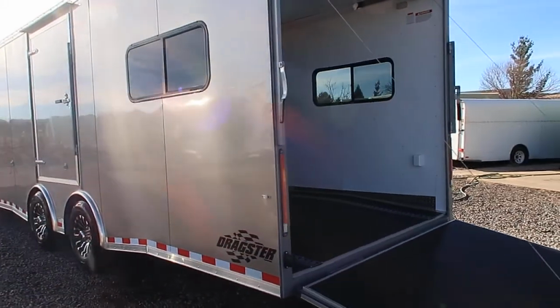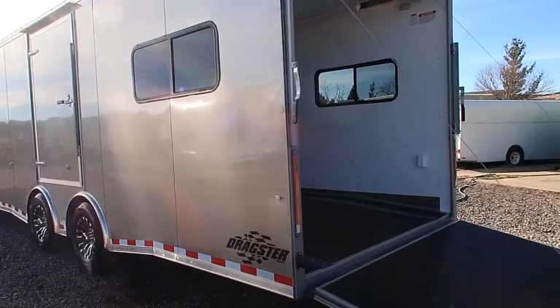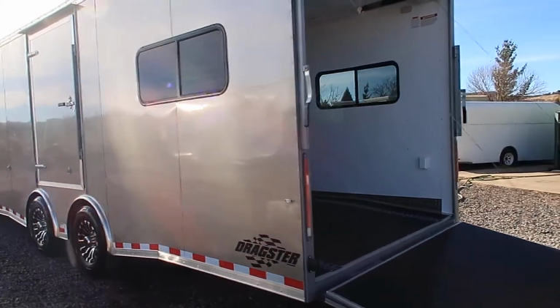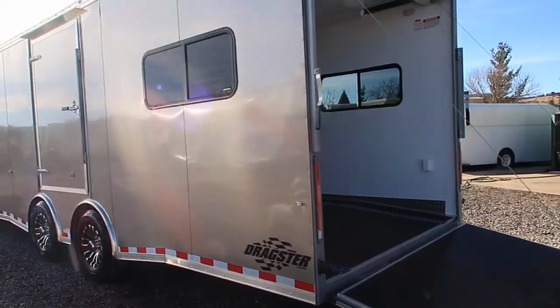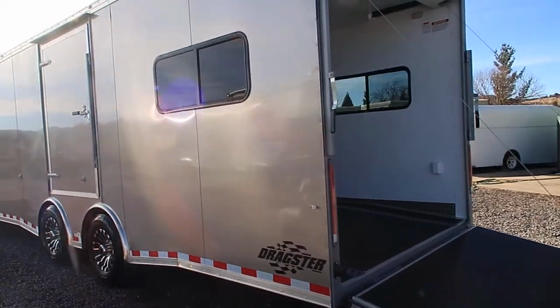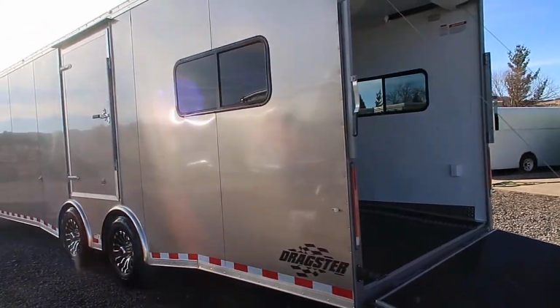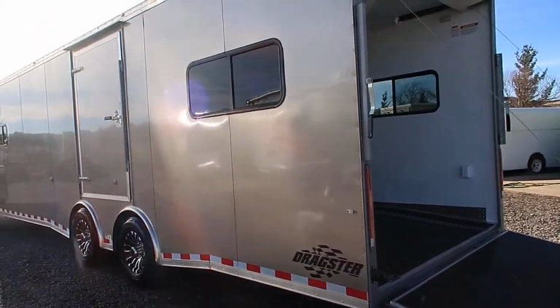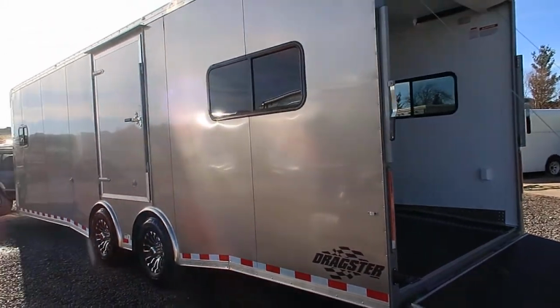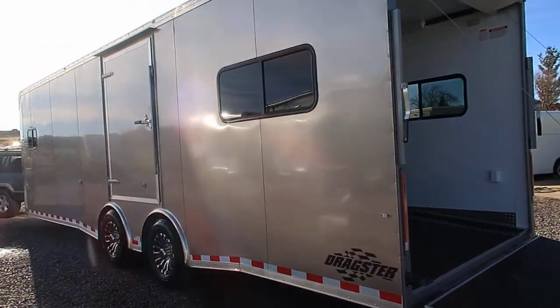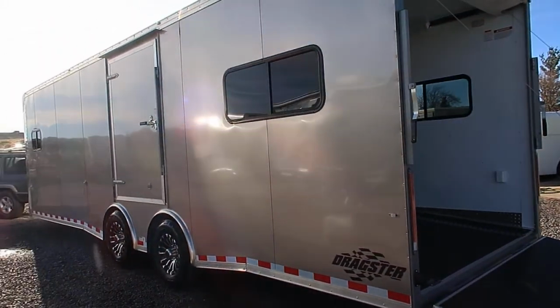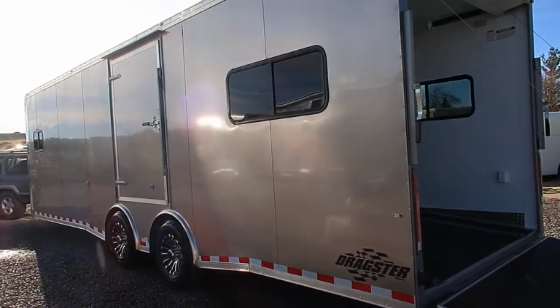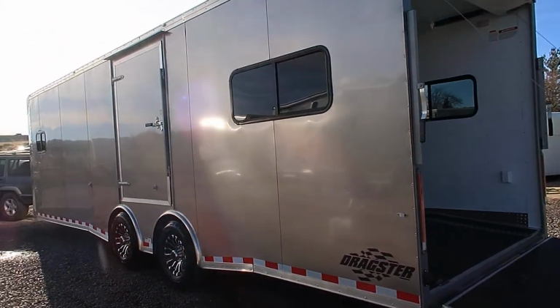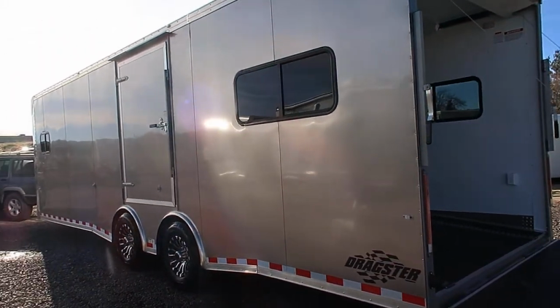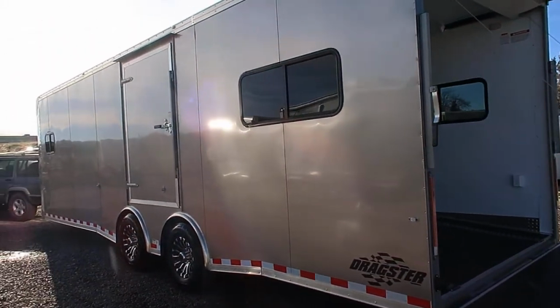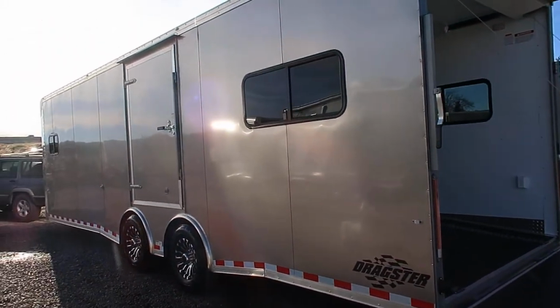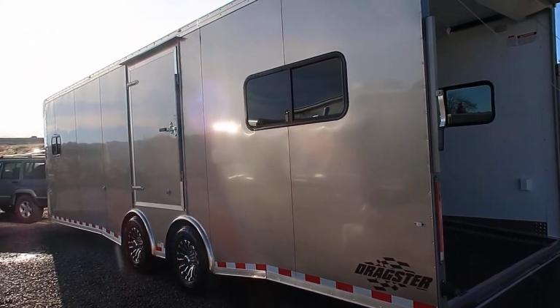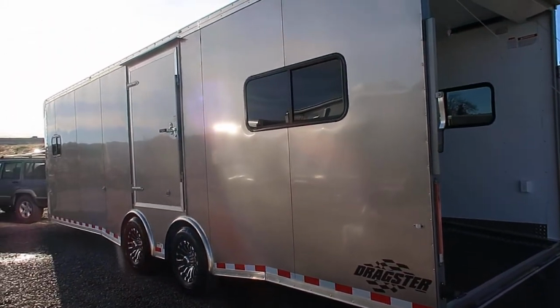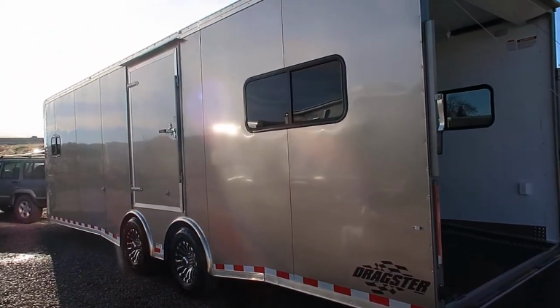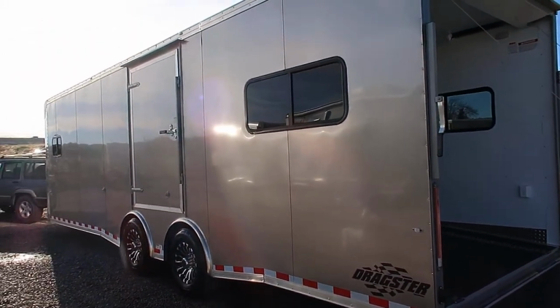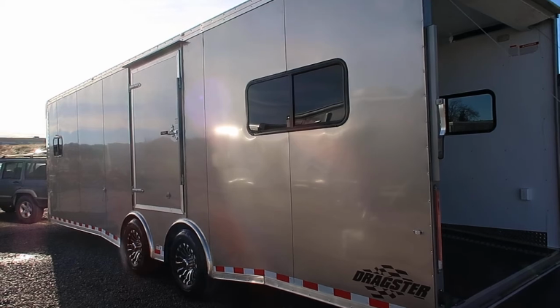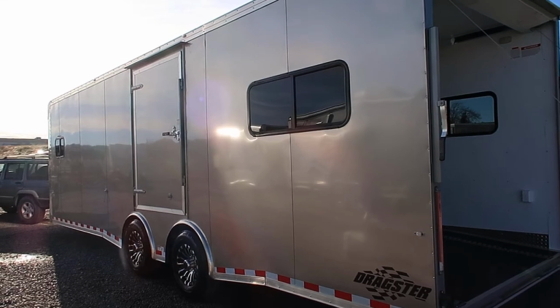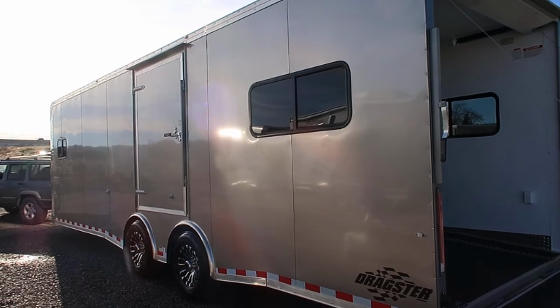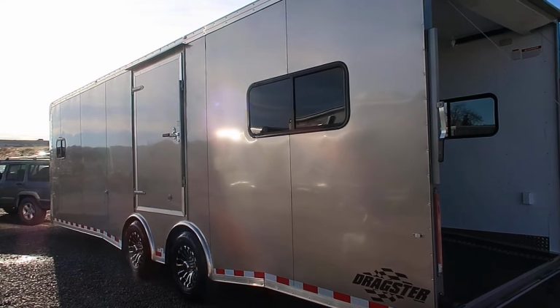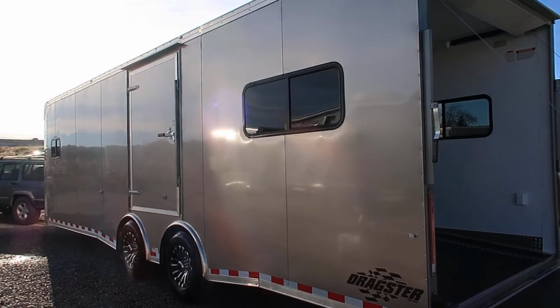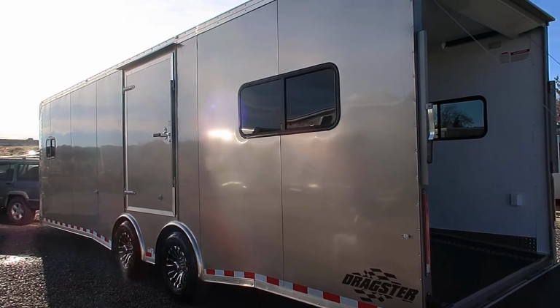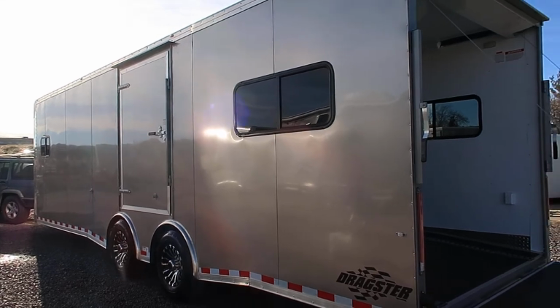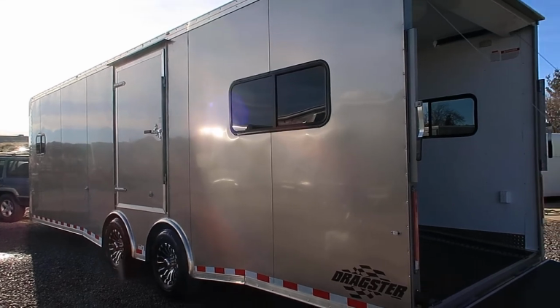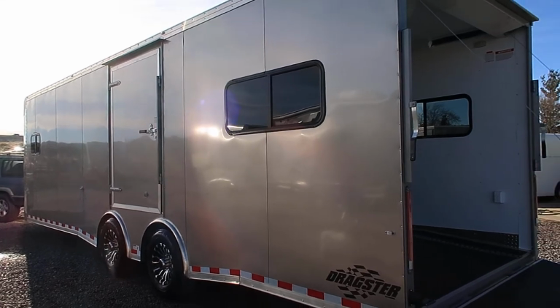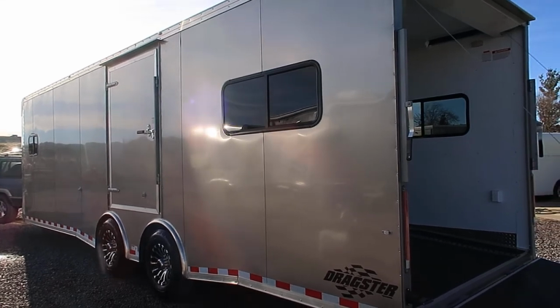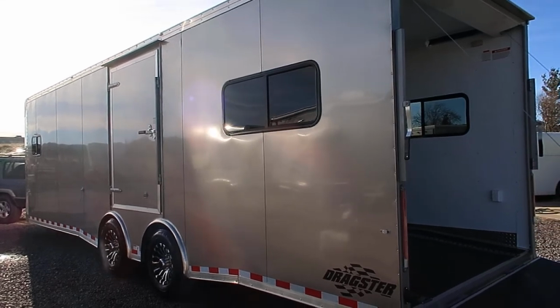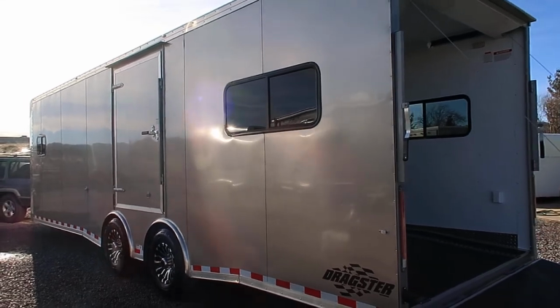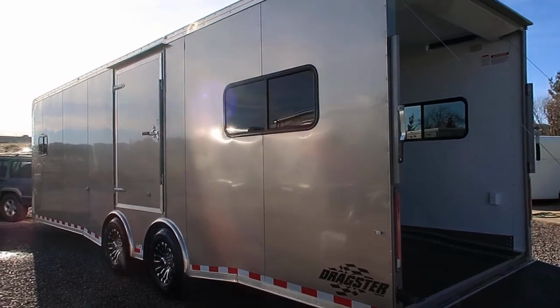It does have a nice escape door on it, as you guys can see right there, with the RV lock and cam lock and a couple more windows.